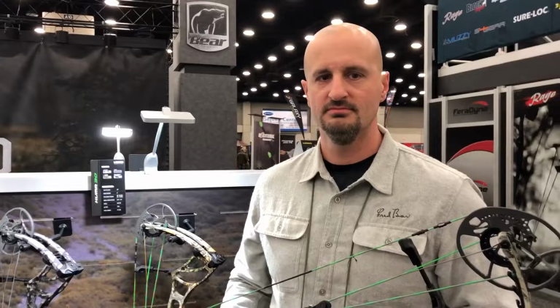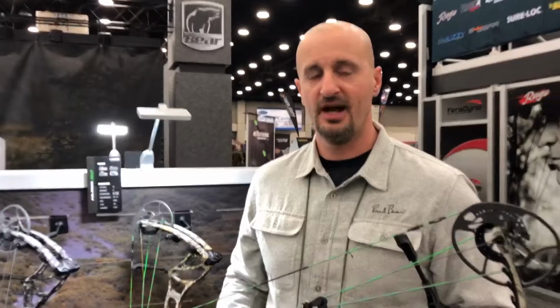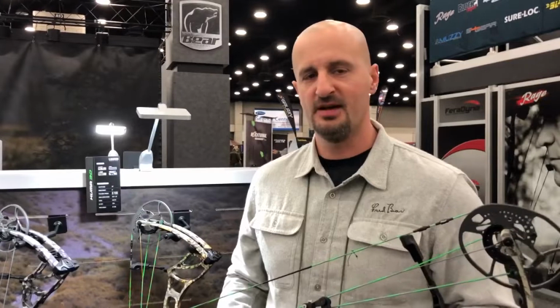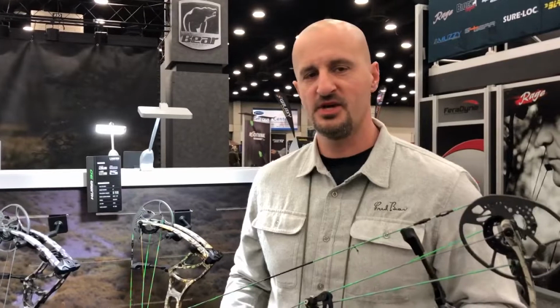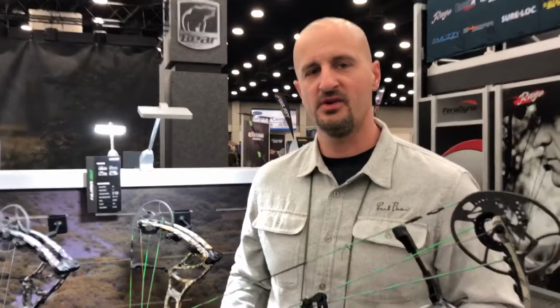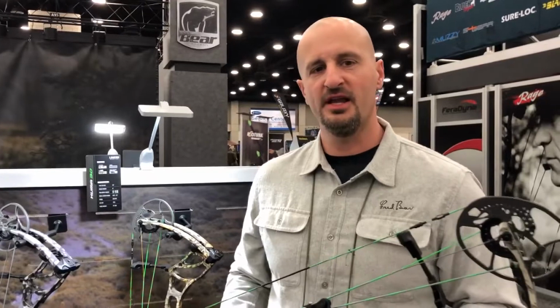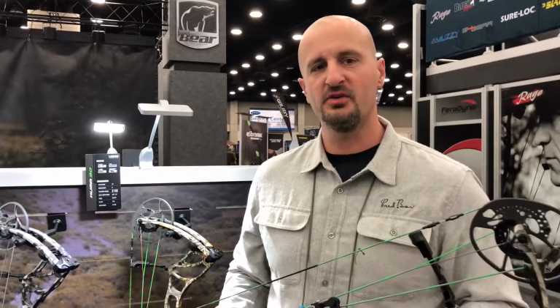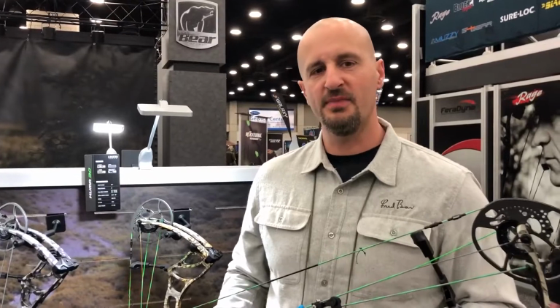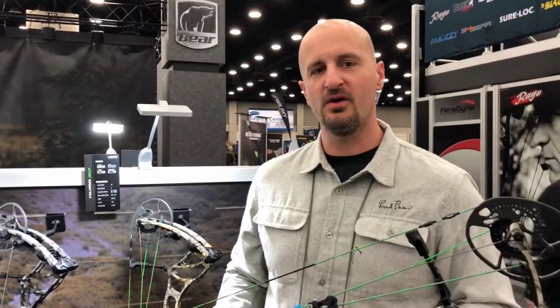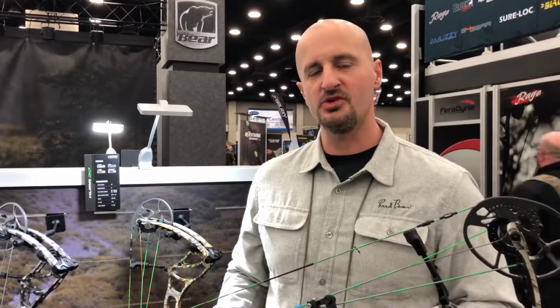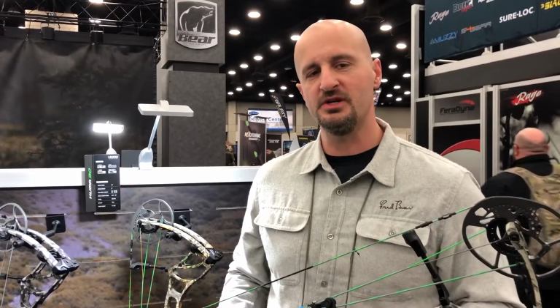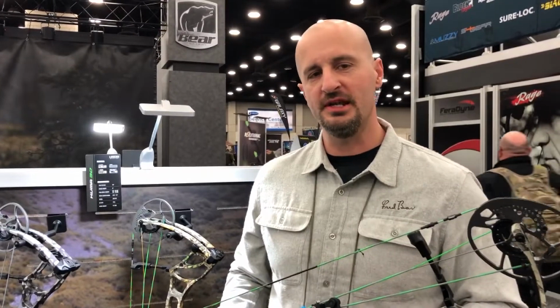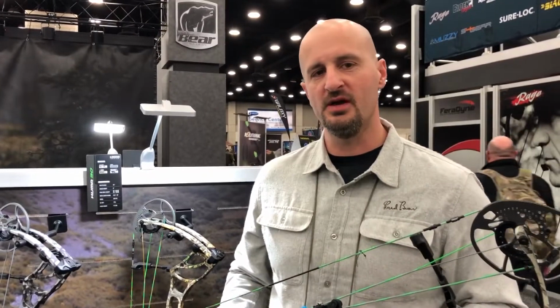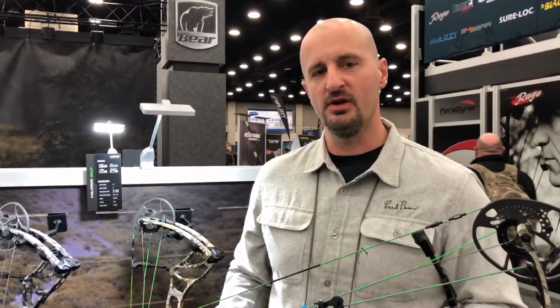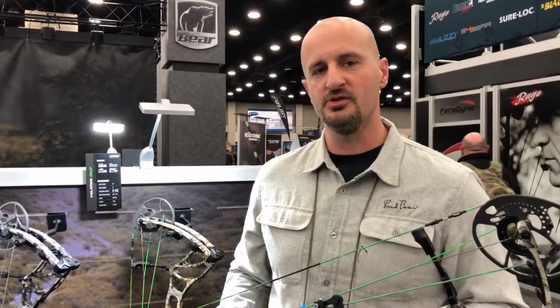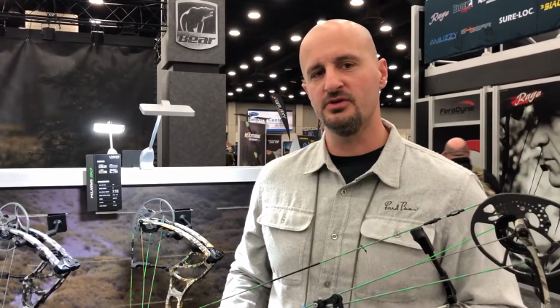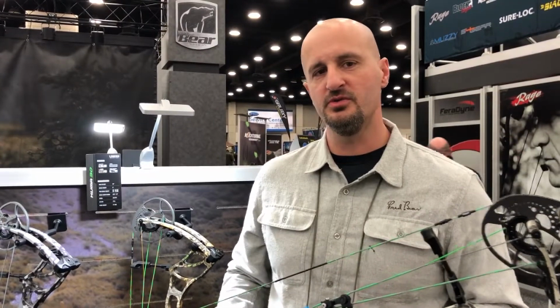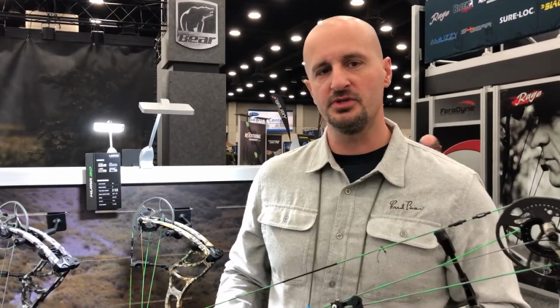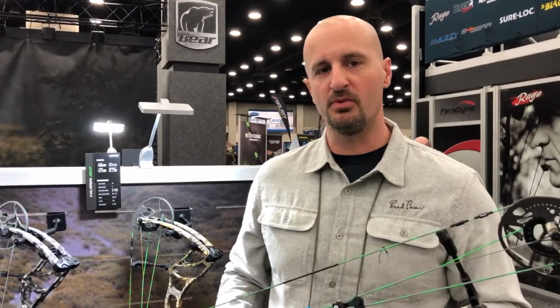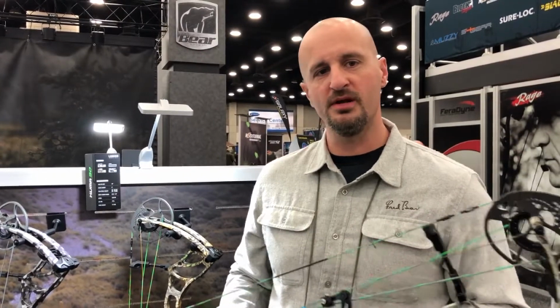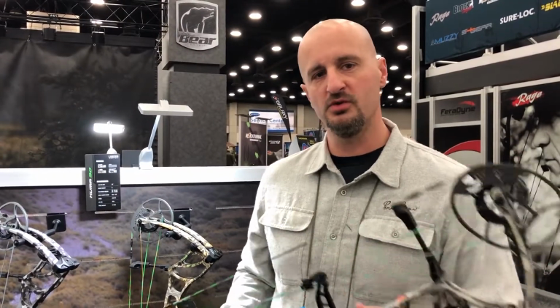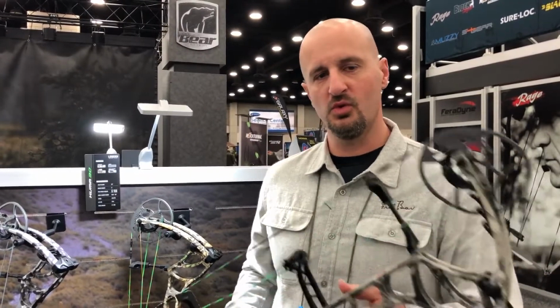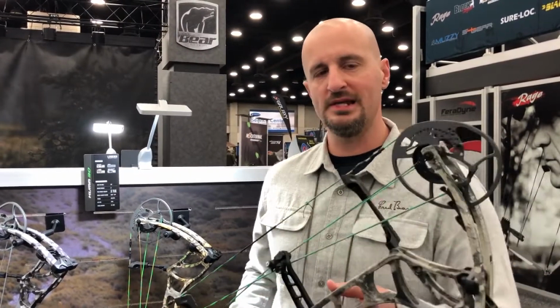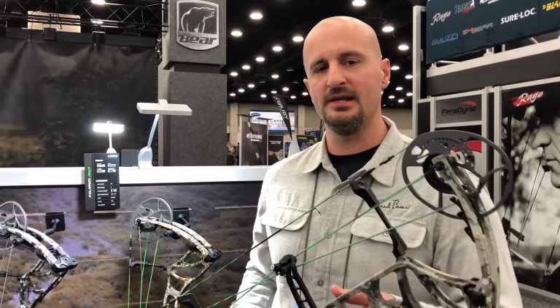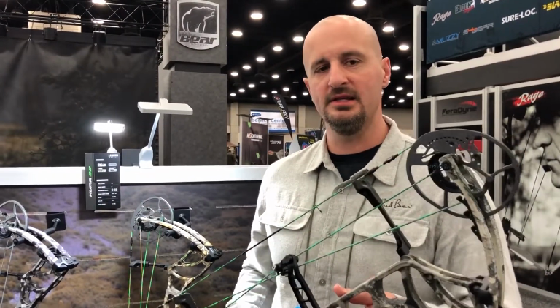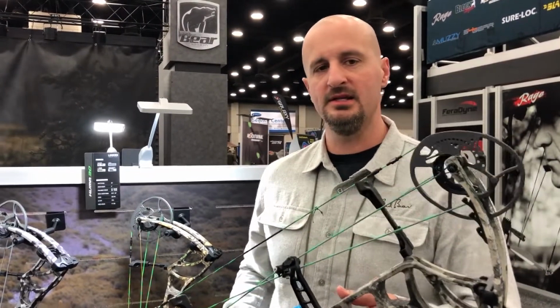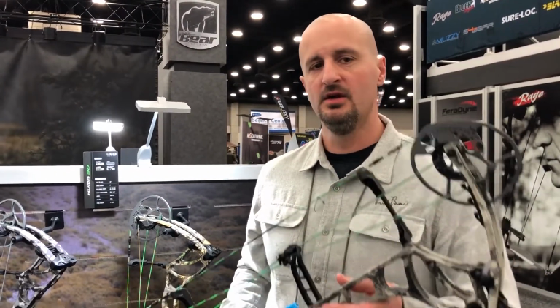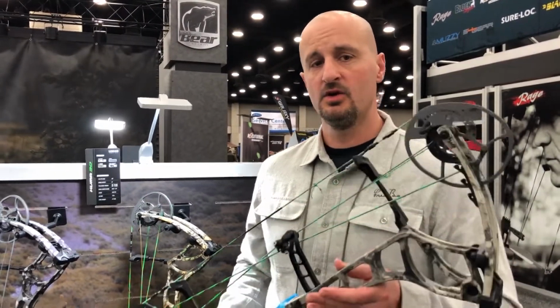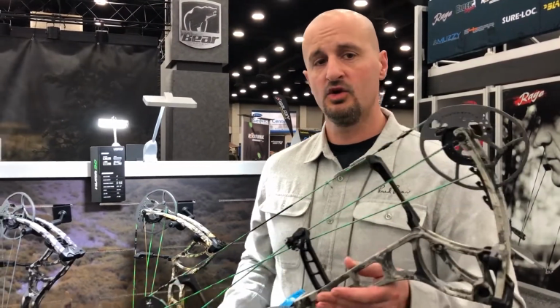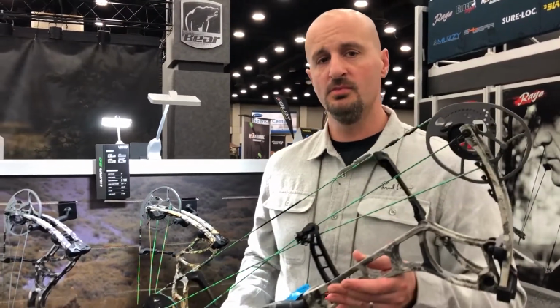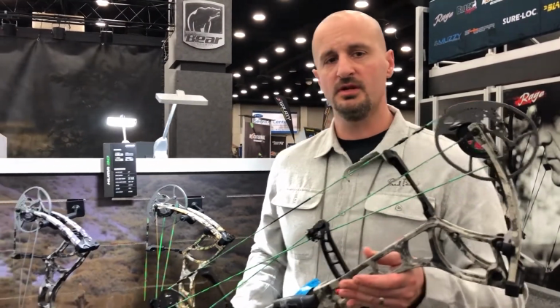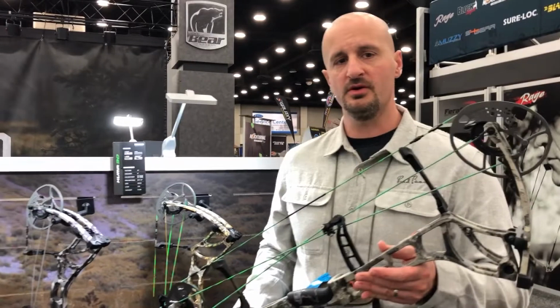Hi, I'm J.R. Notlinger at Bear Archery, and today I want to introduce the brand new 2019 Kuma 30.